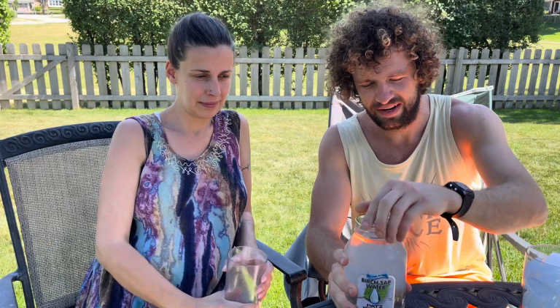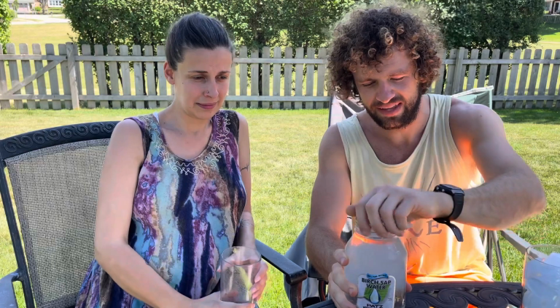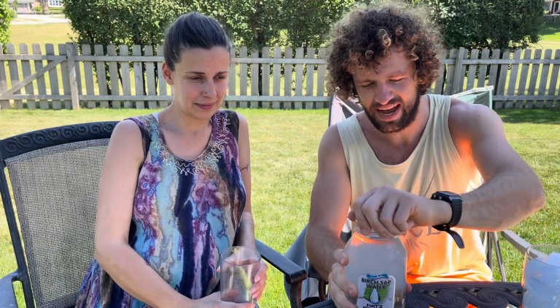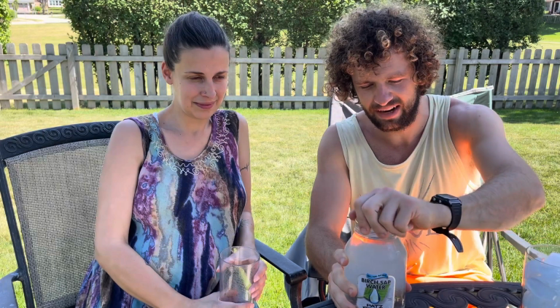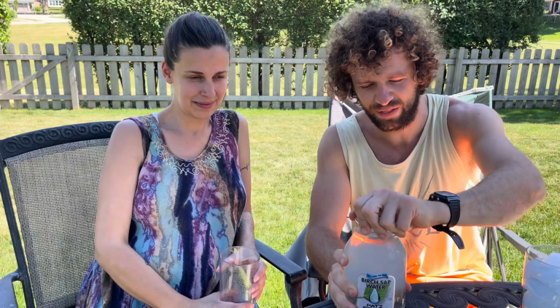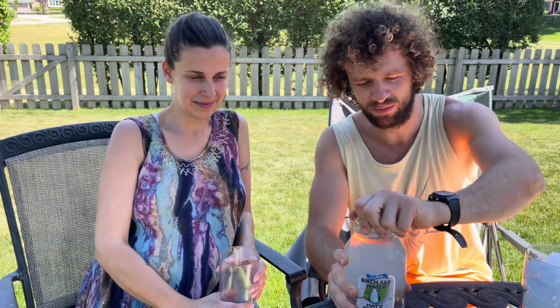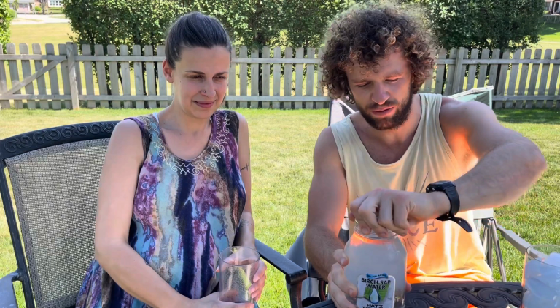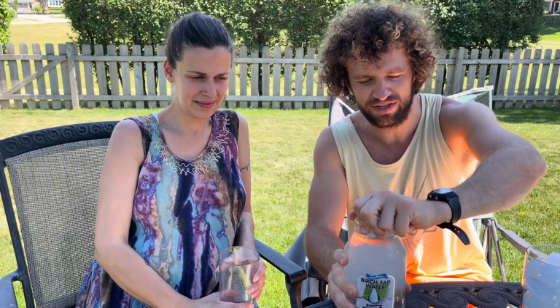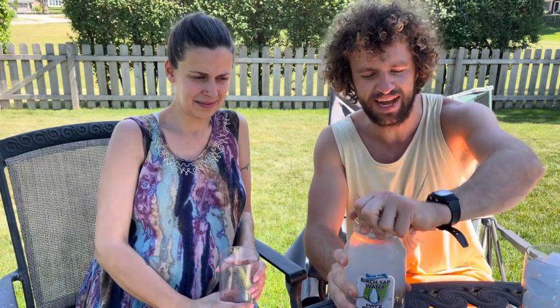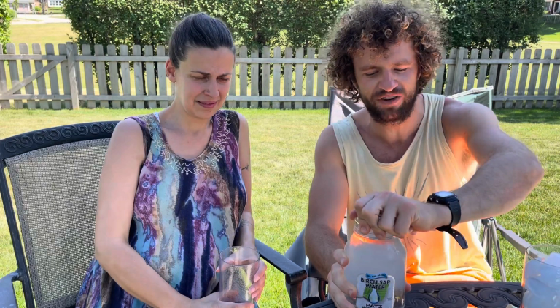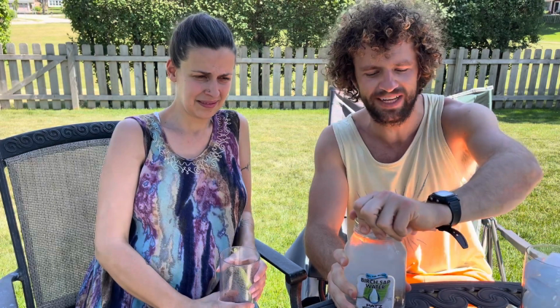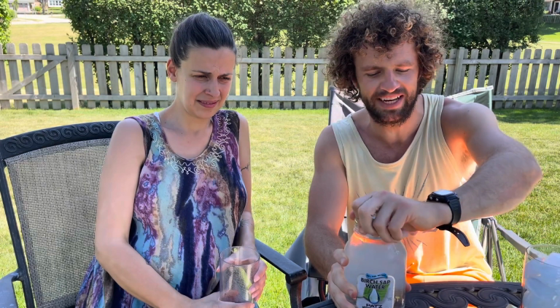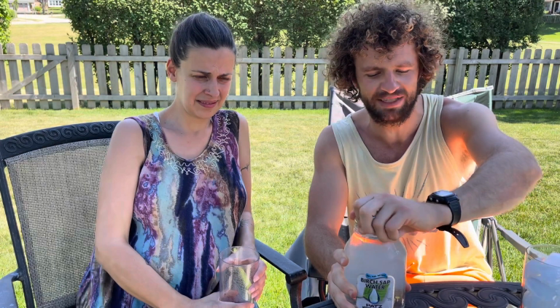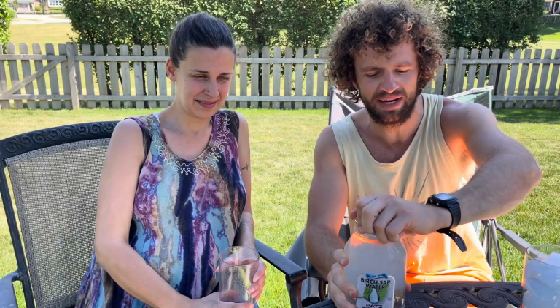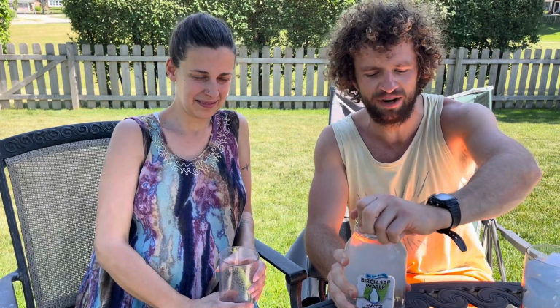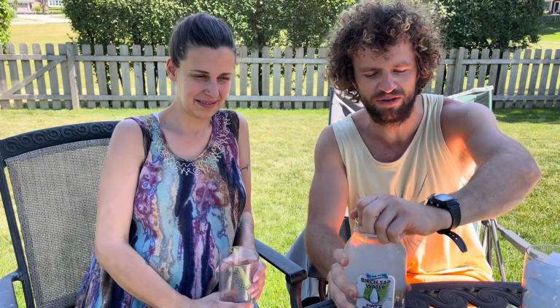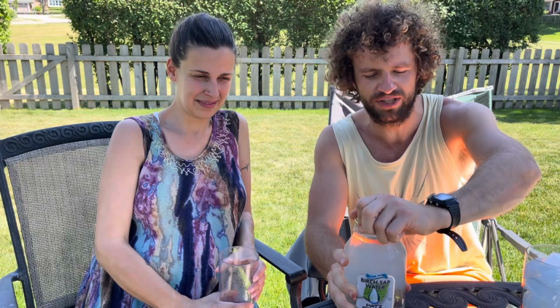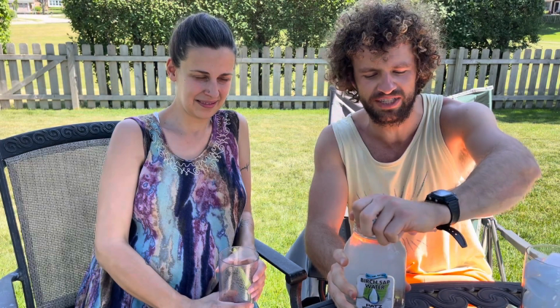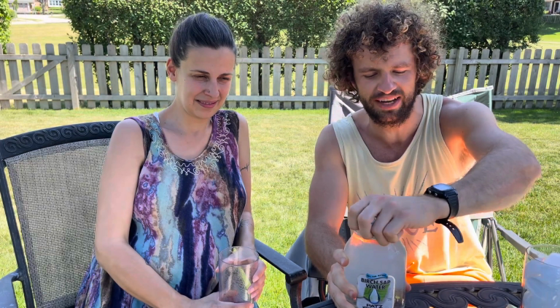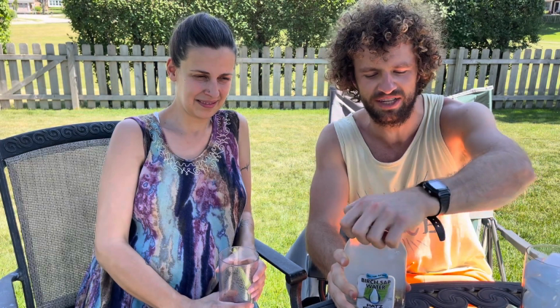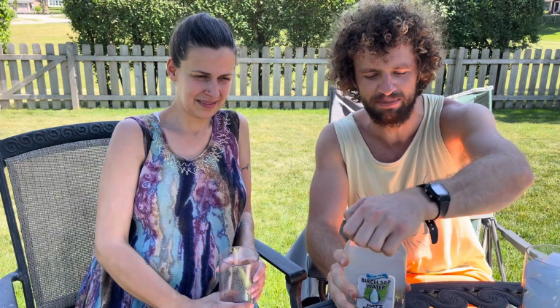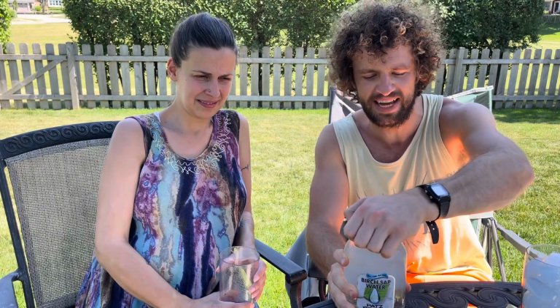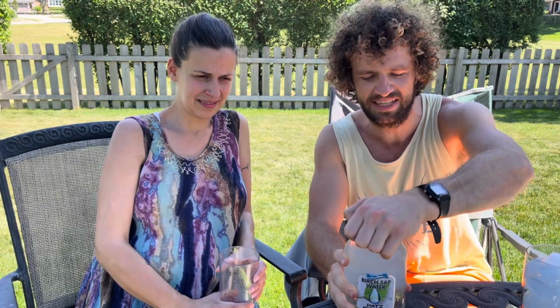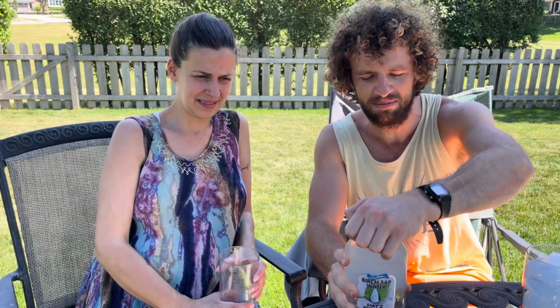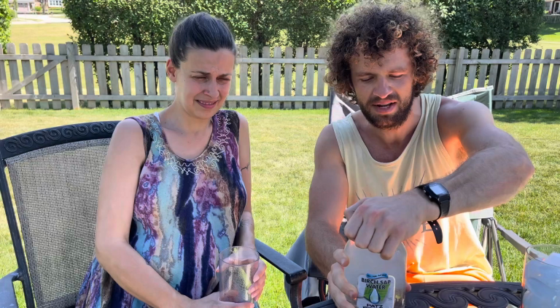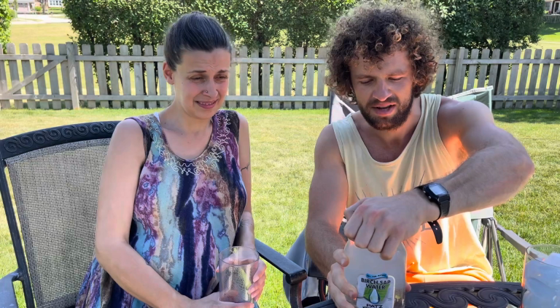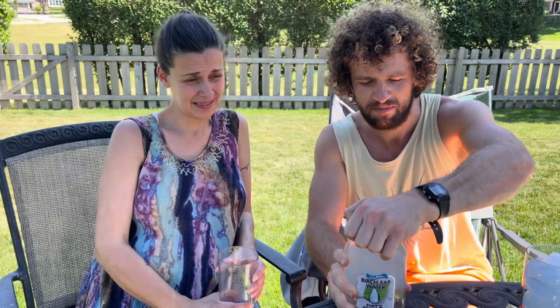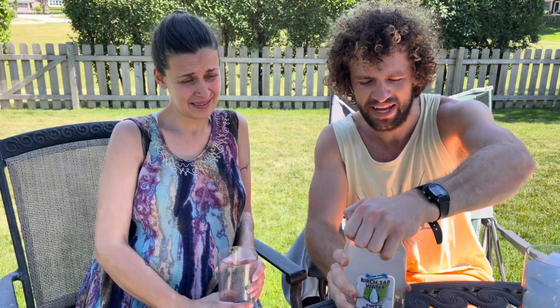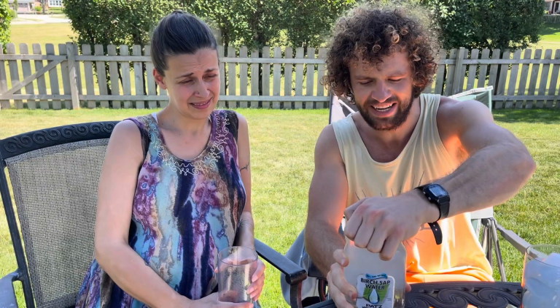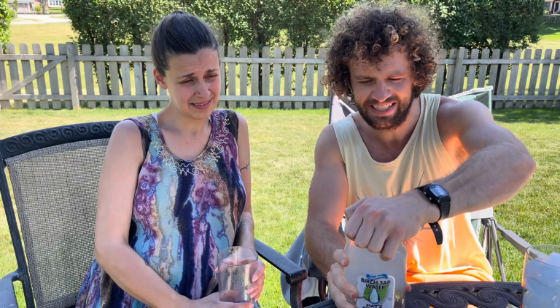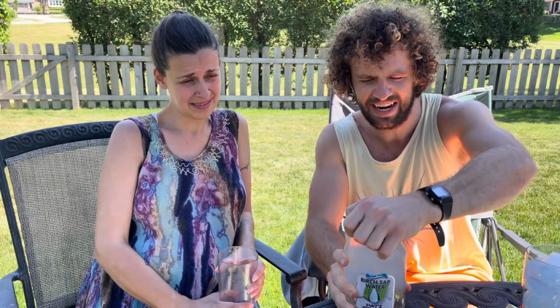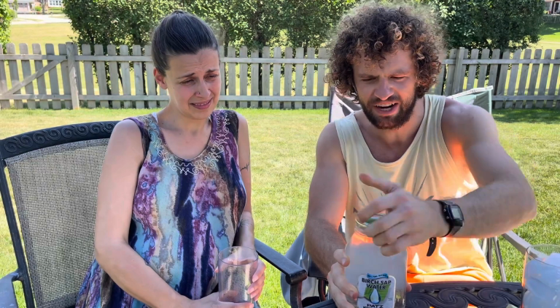Nothing added, nothing removed. Naturally contains many minerals such as calcium, potassium, manganese, and iron.